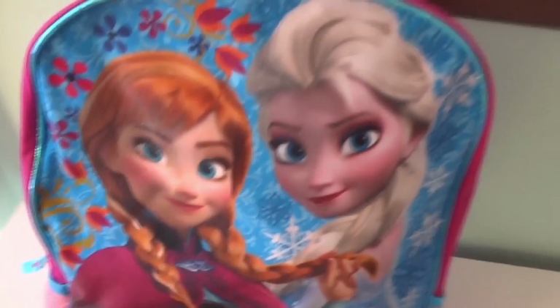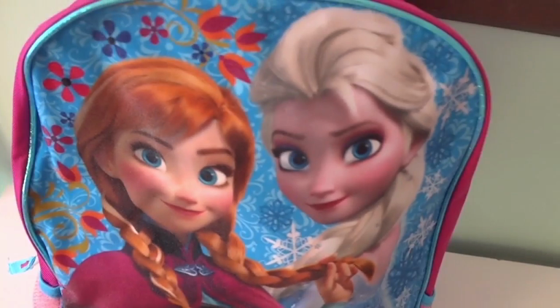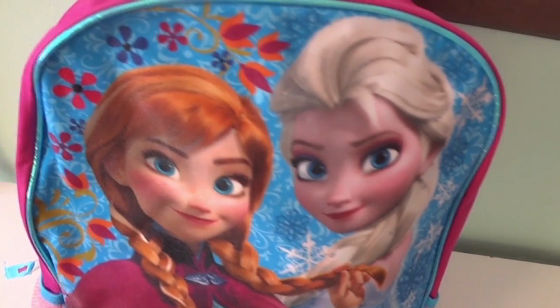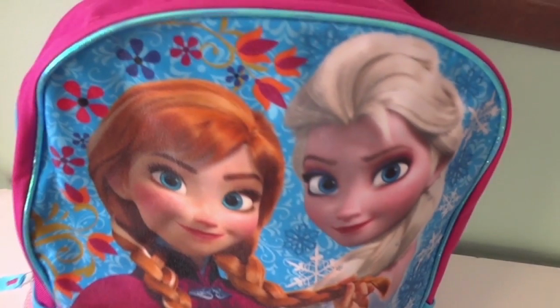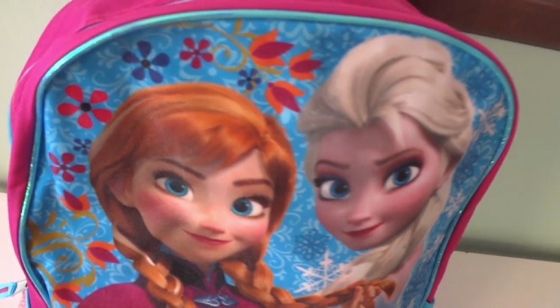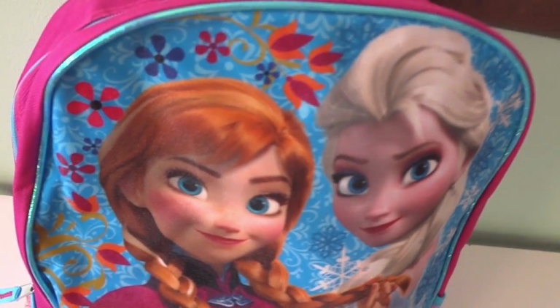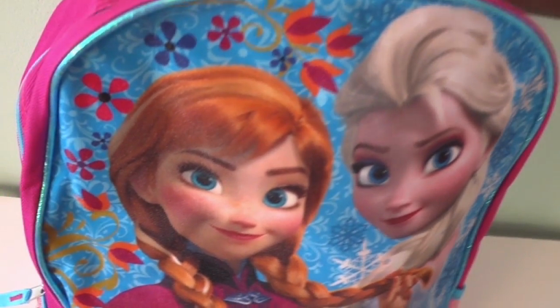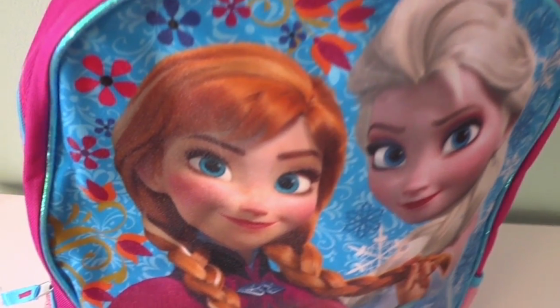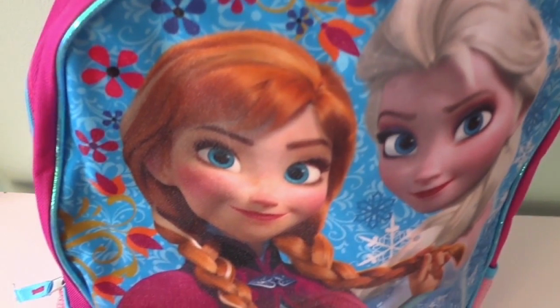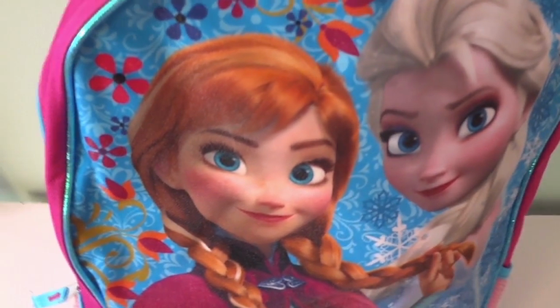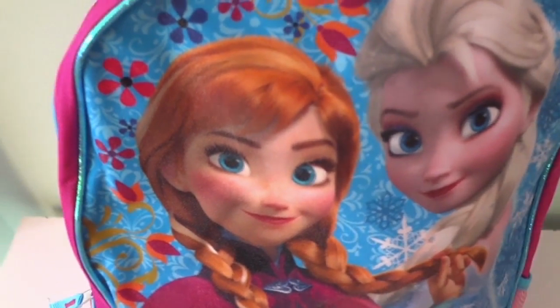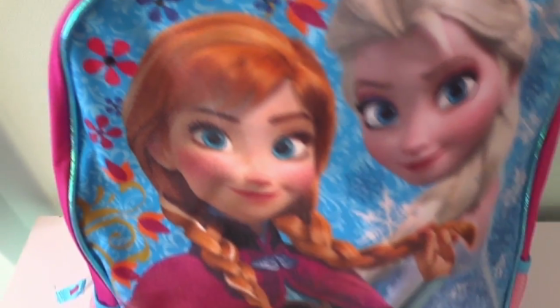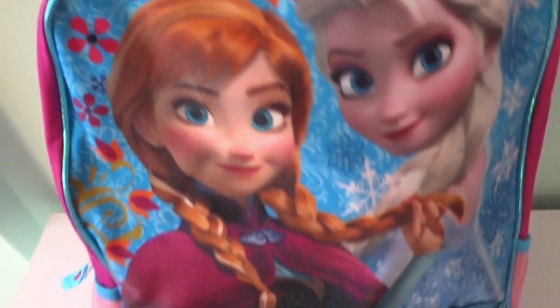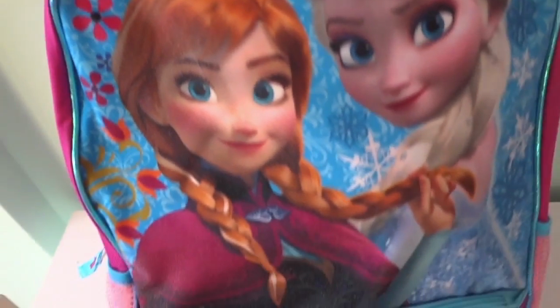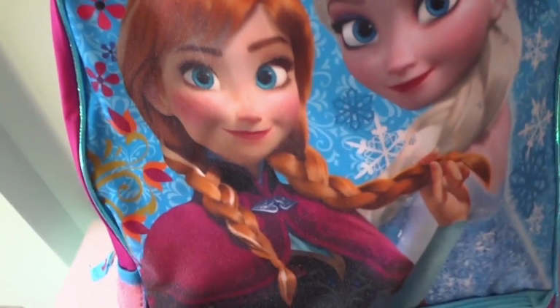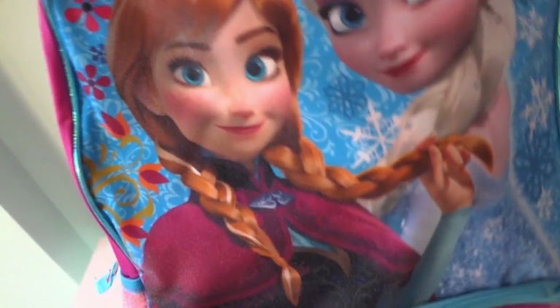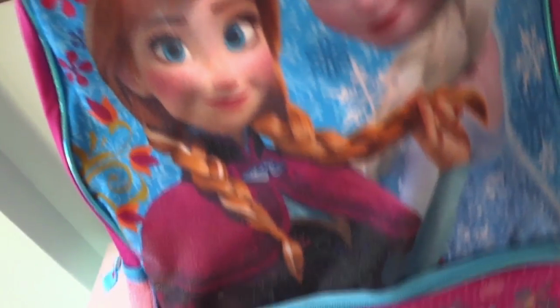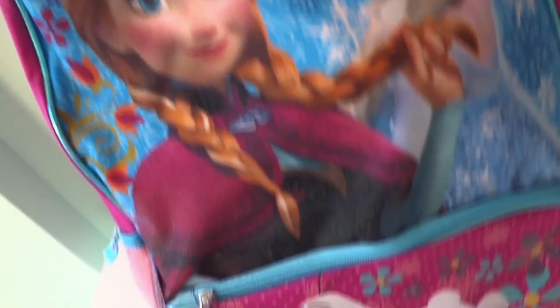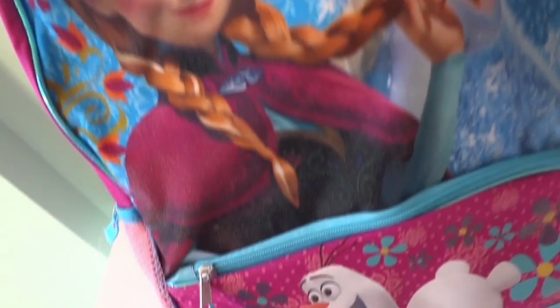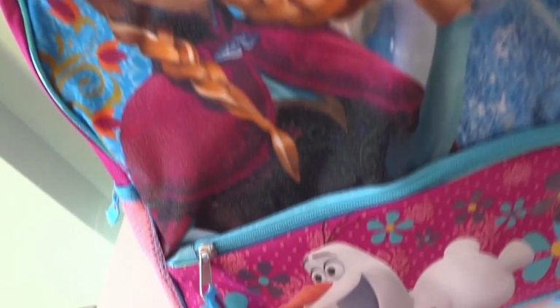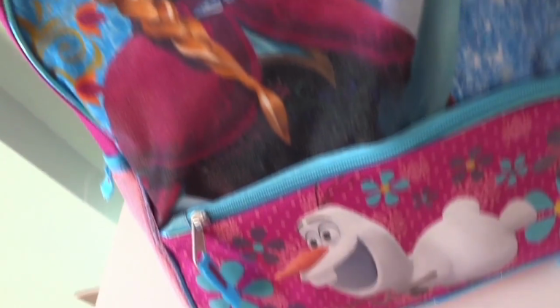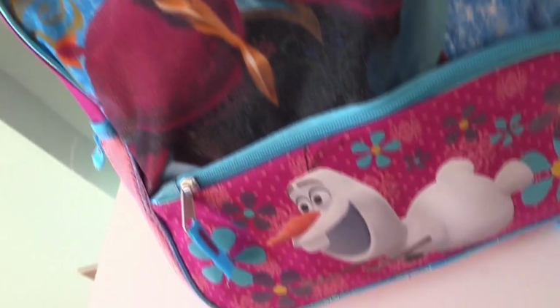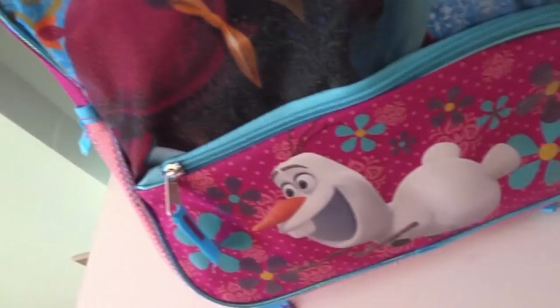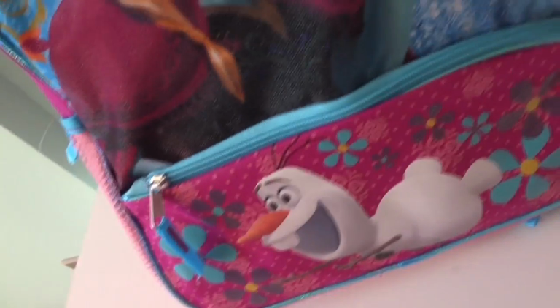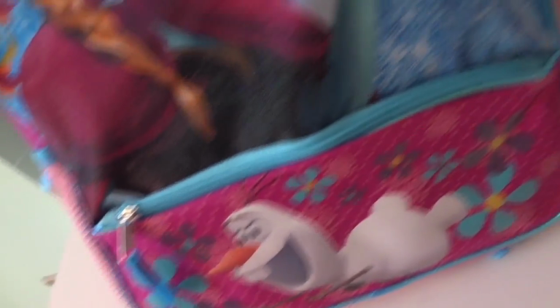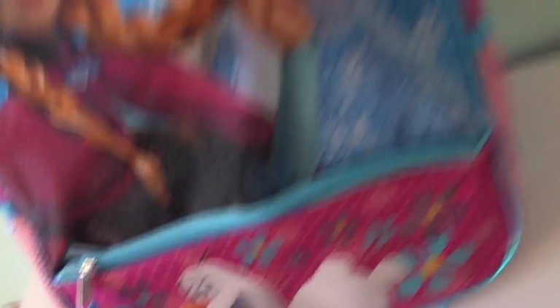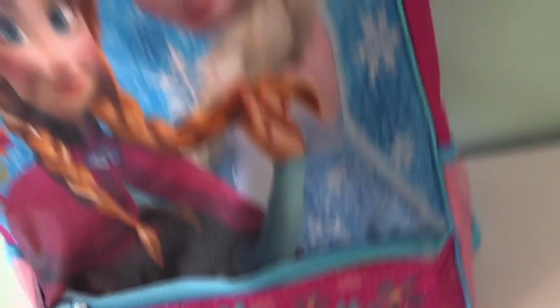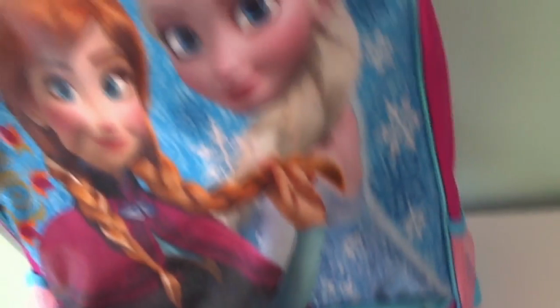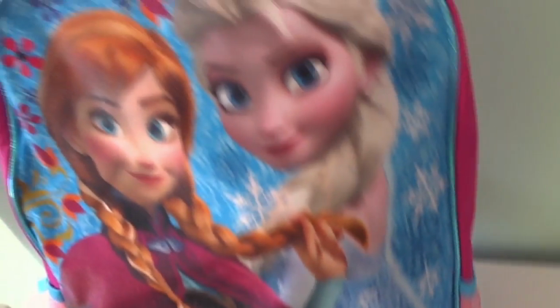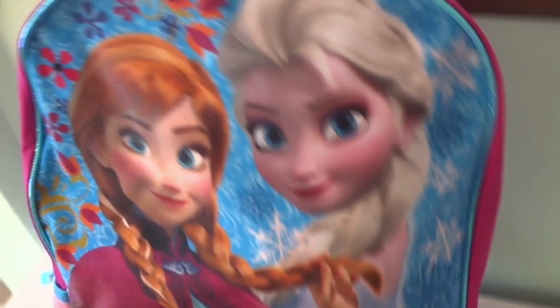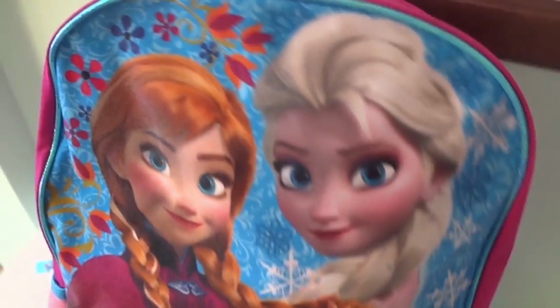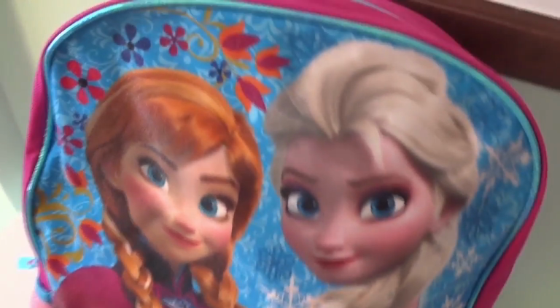Okay guys, let's open our Frozen Surprise Backpack and see what's inside.